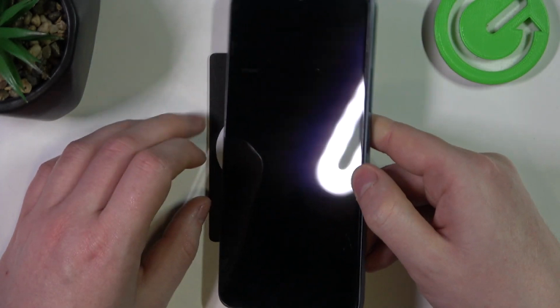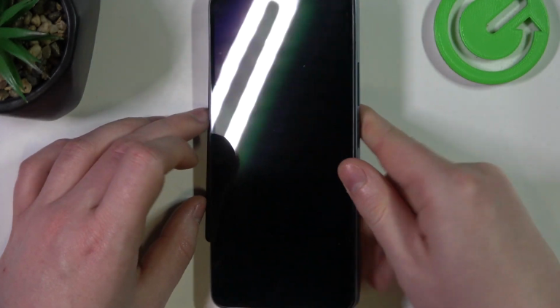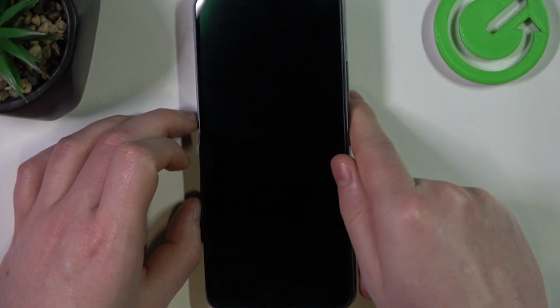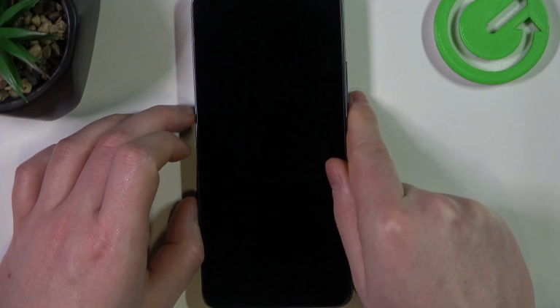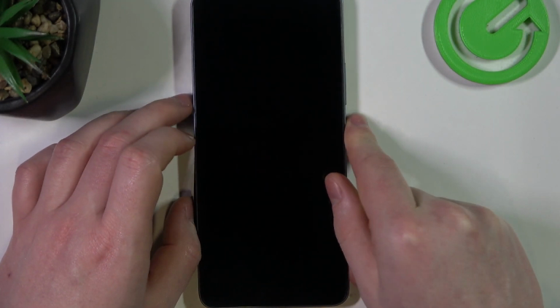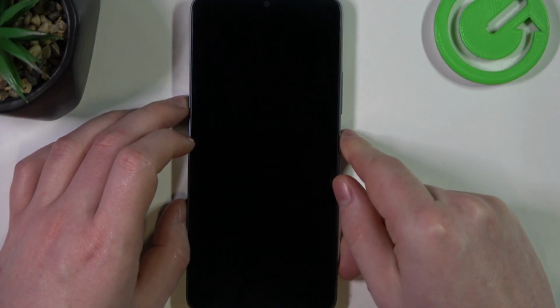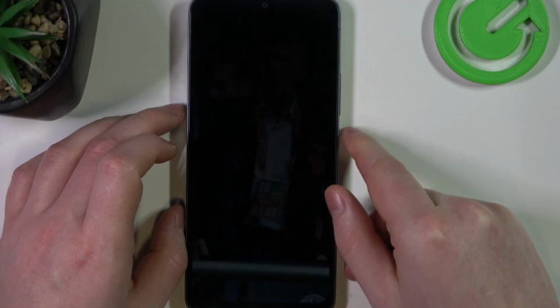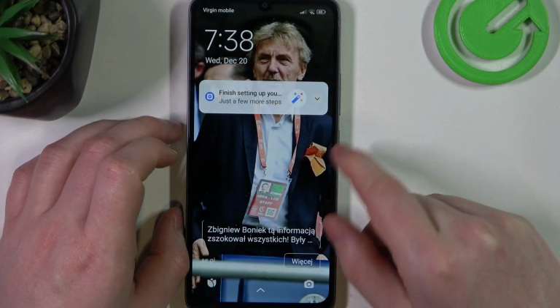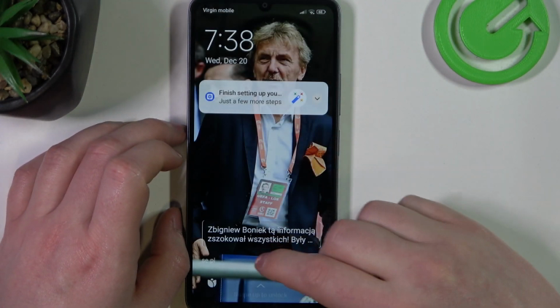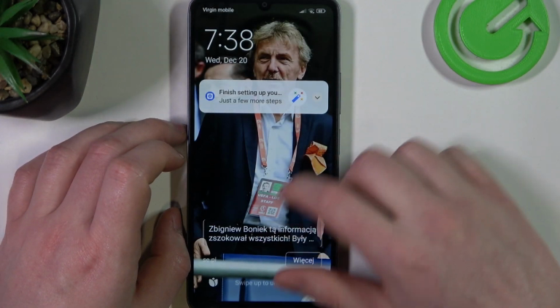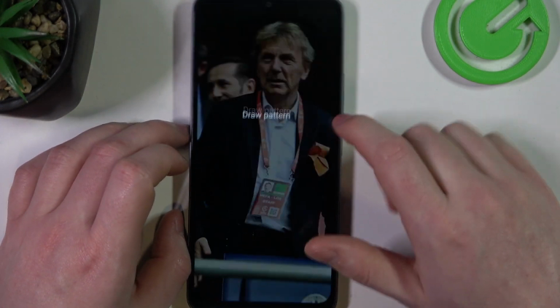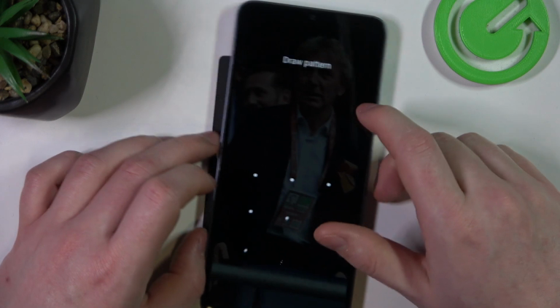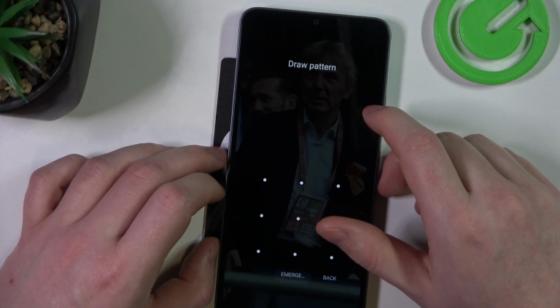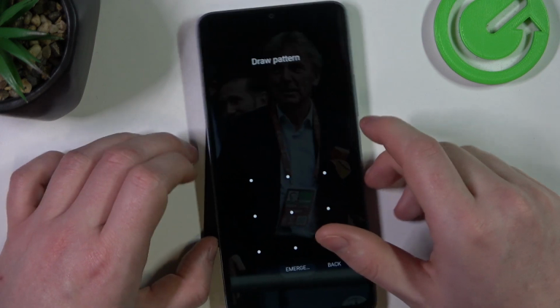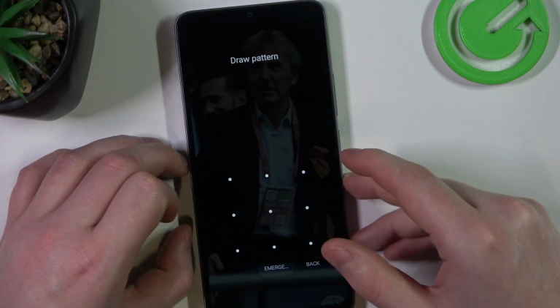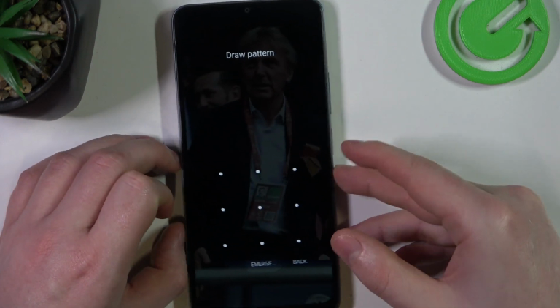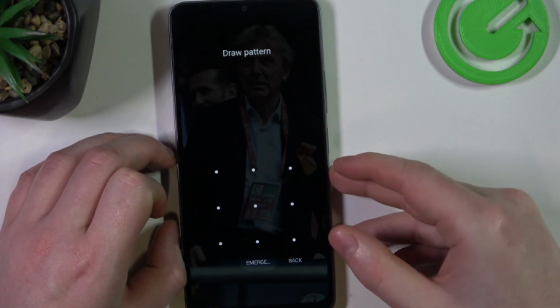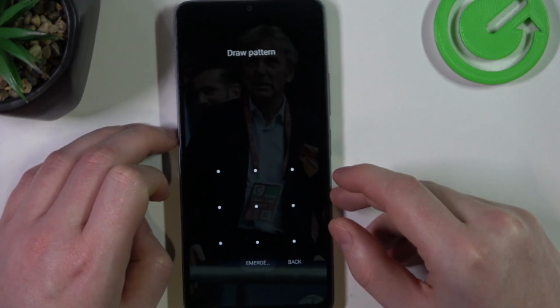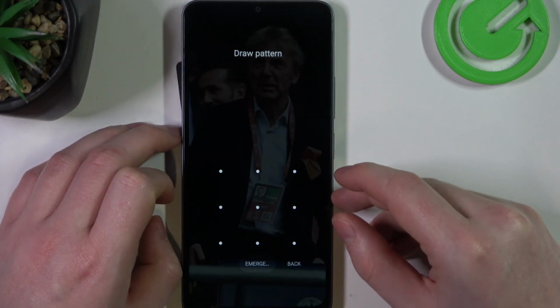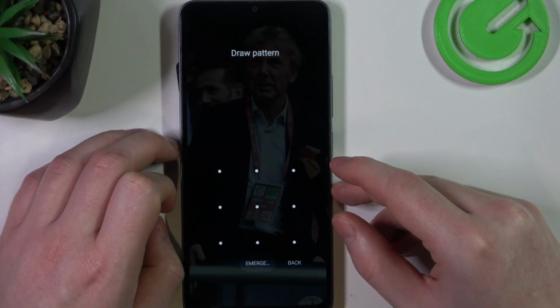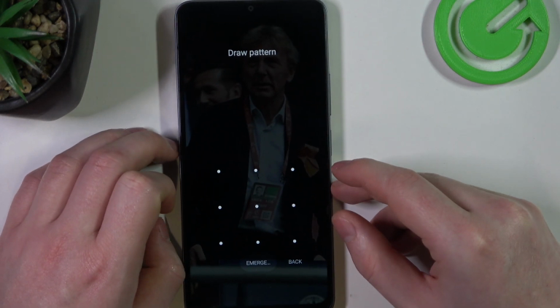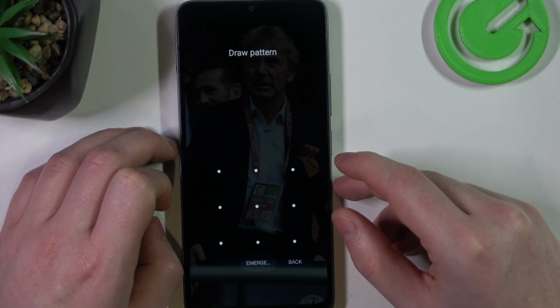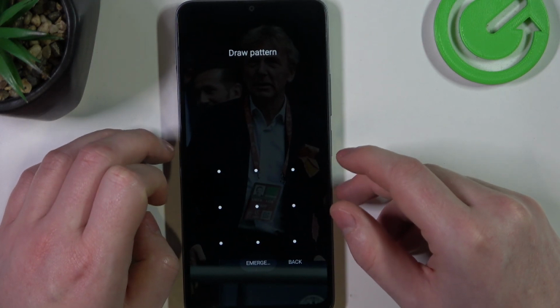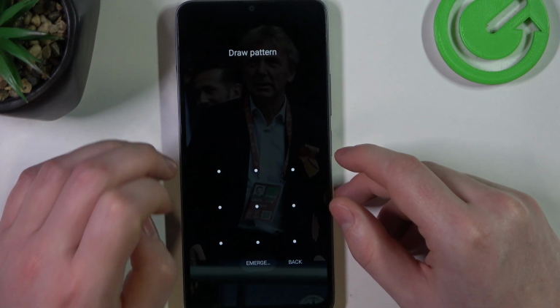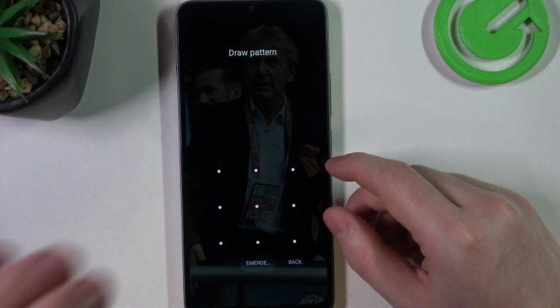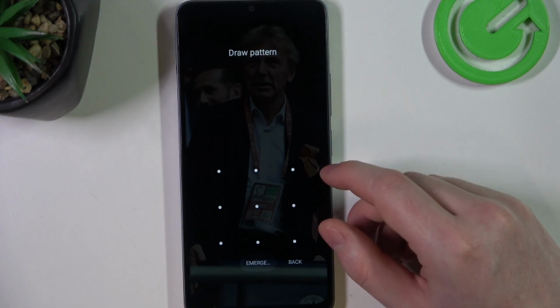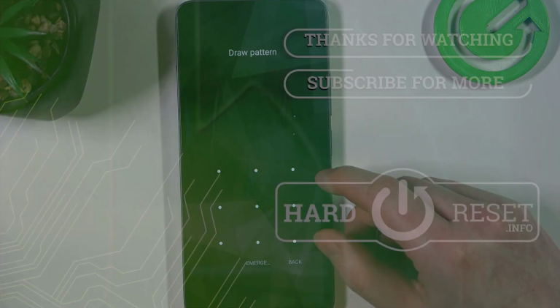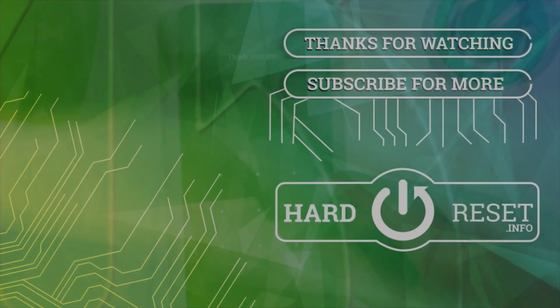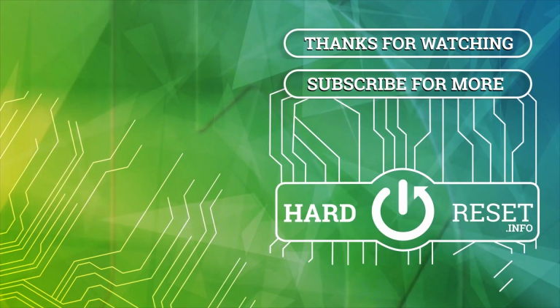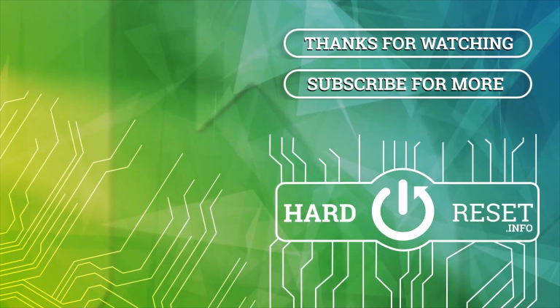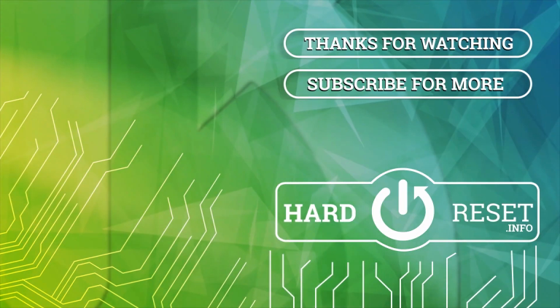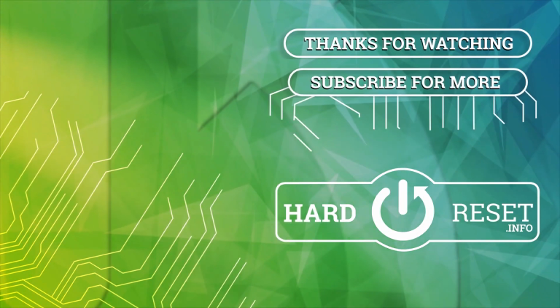And that's it for this video, hope you like it, please consider subscribing to our channel, leave a like and a comment below. Thank you.